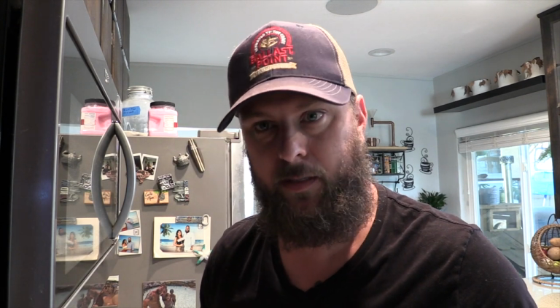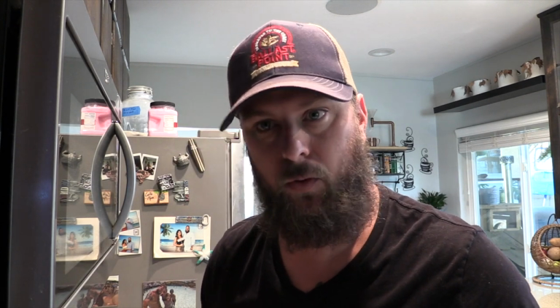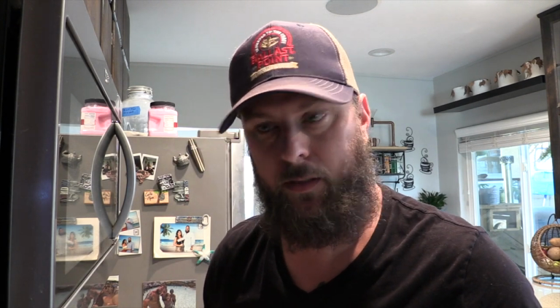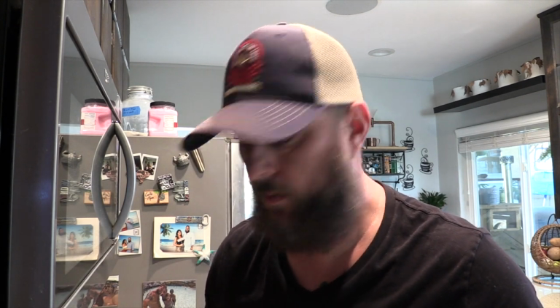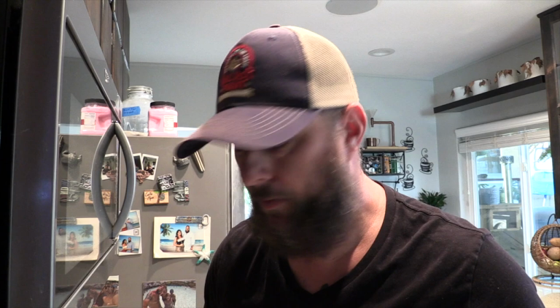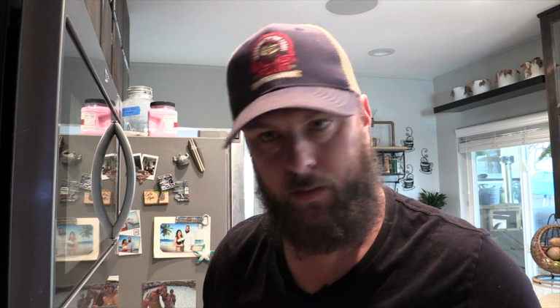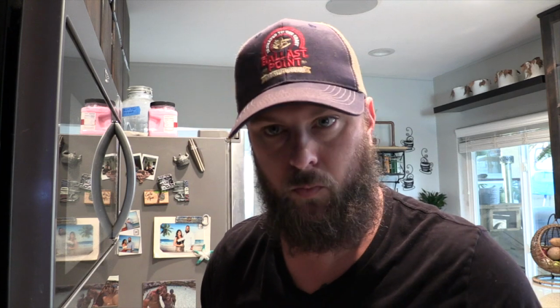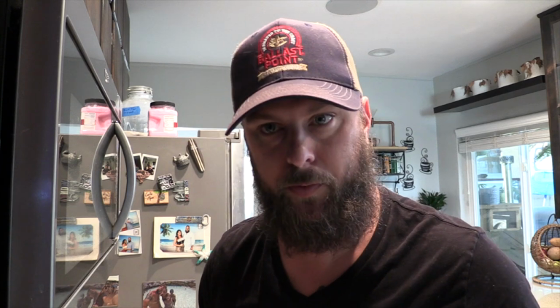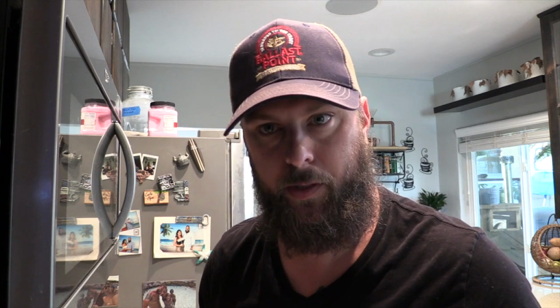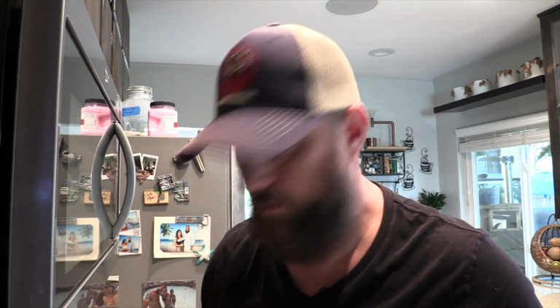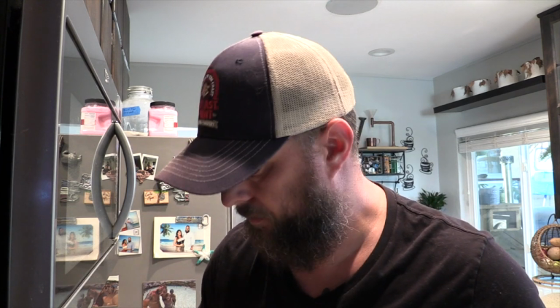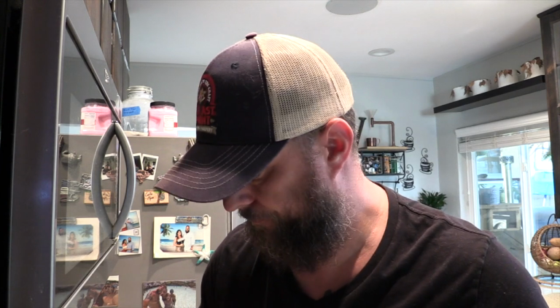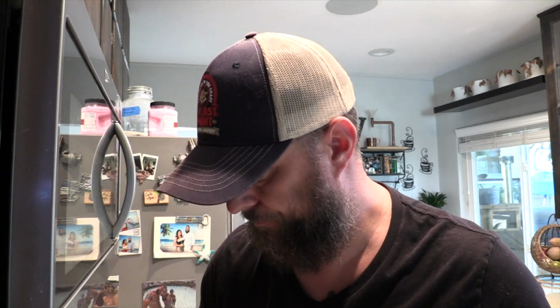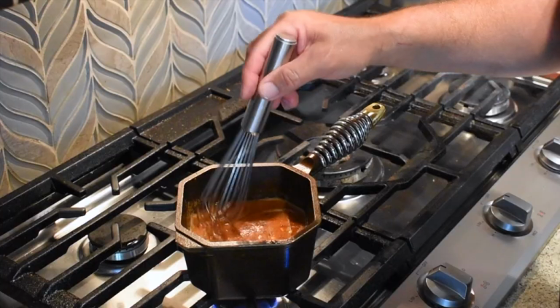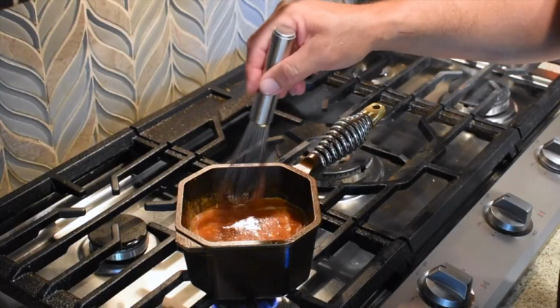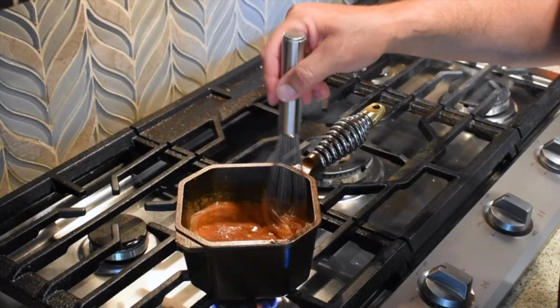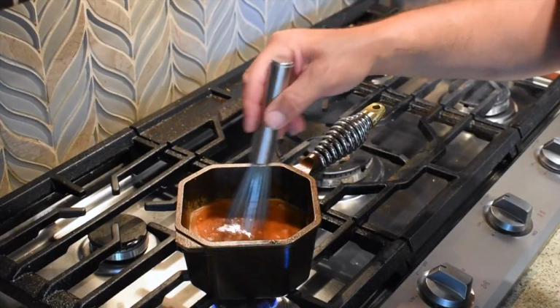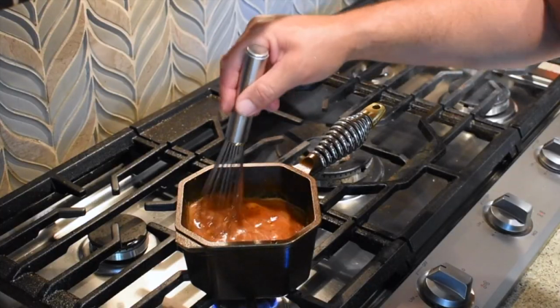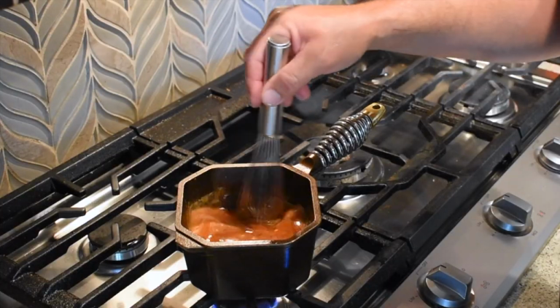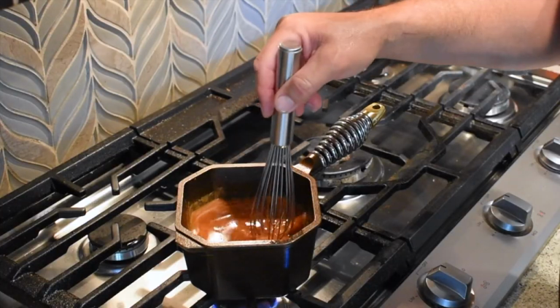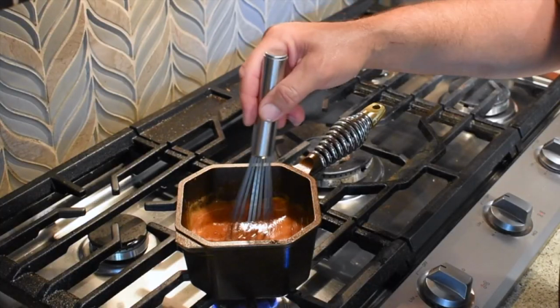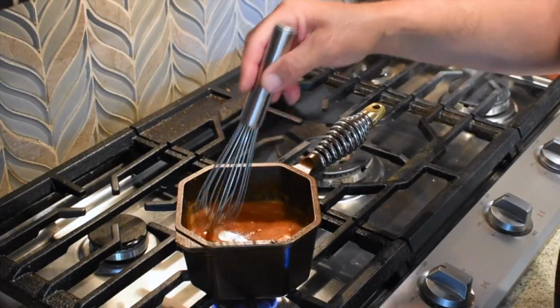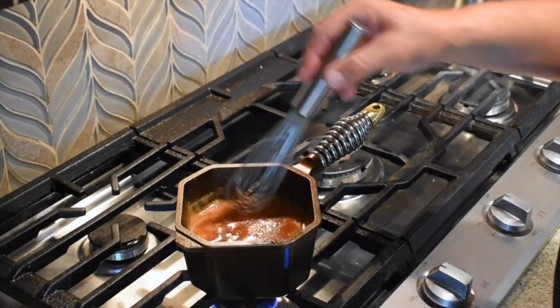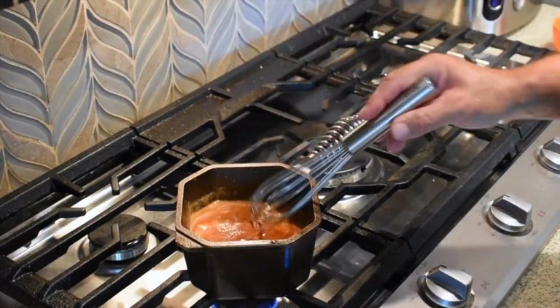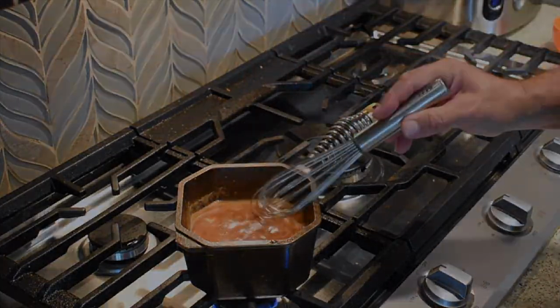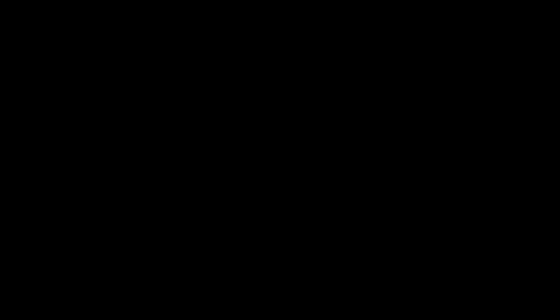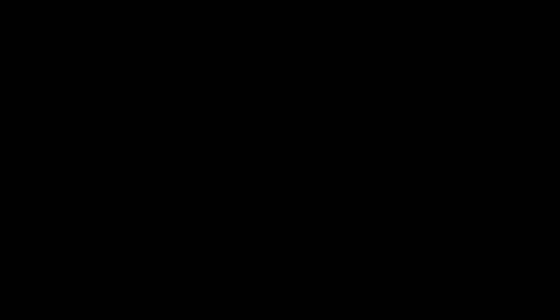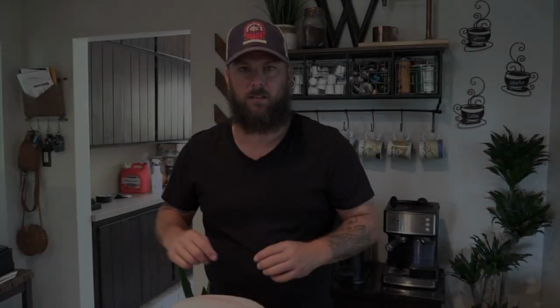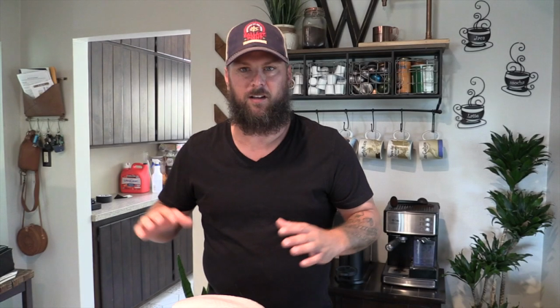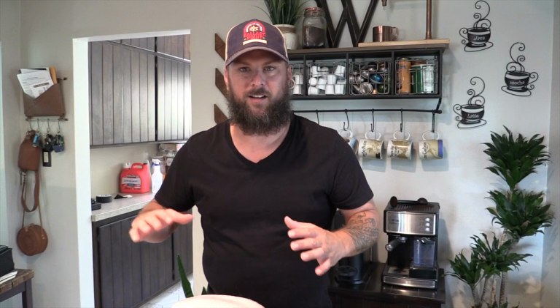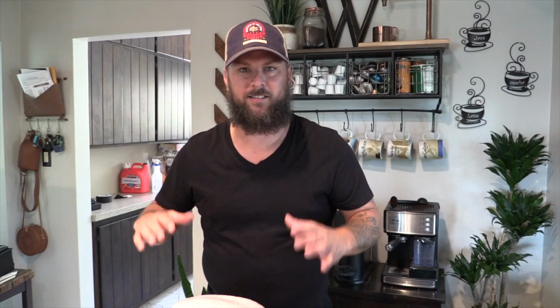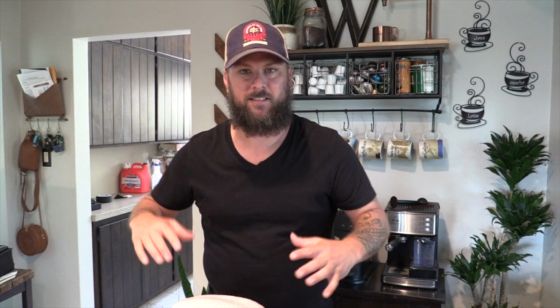Now that everything's in, we're just gonna keep stirring this until the butter melts, take it off the heat, let it cool down a little bit, and then we'll be ready to use it.